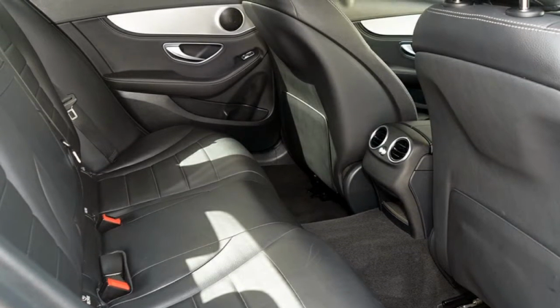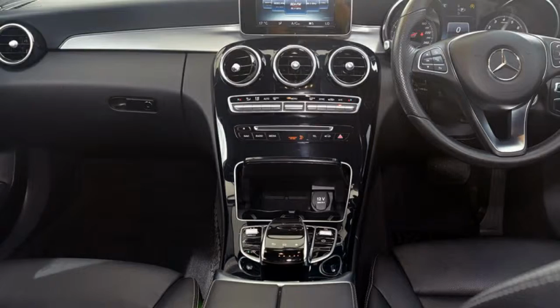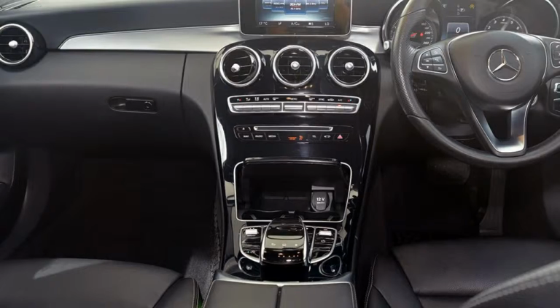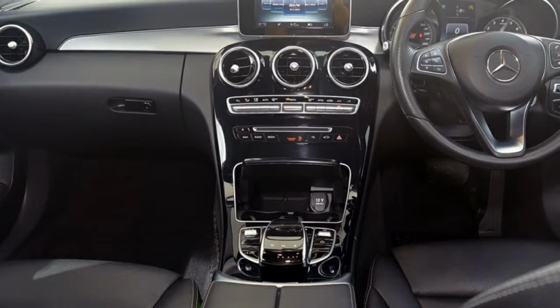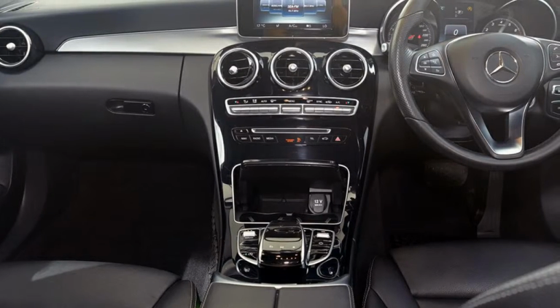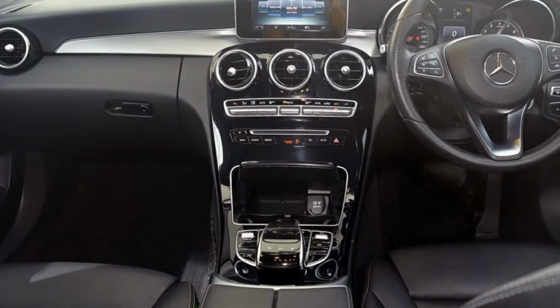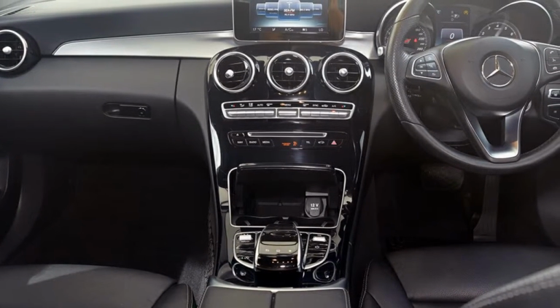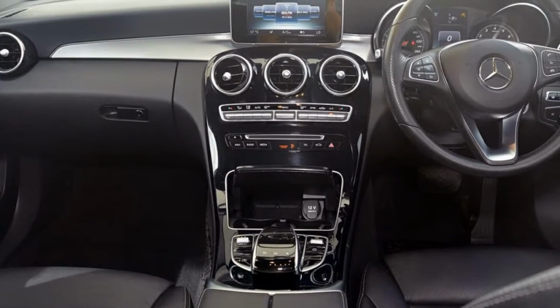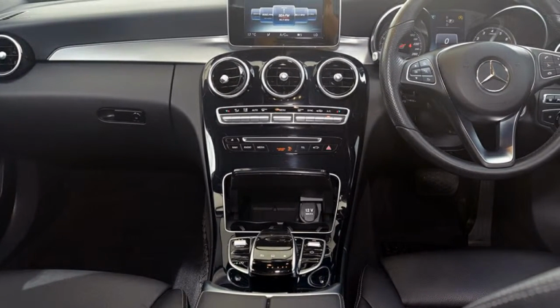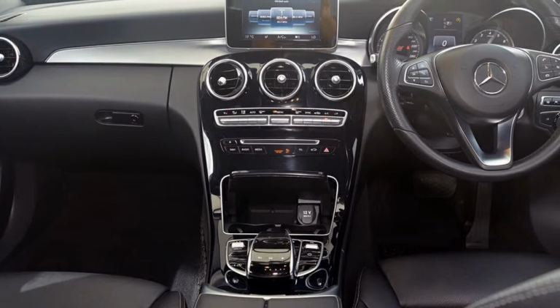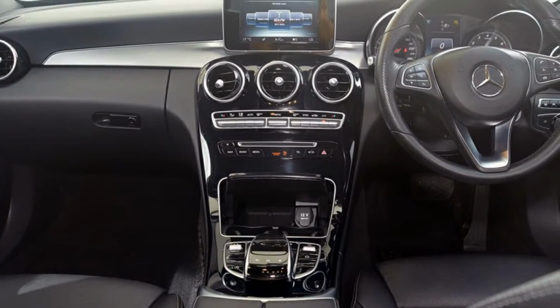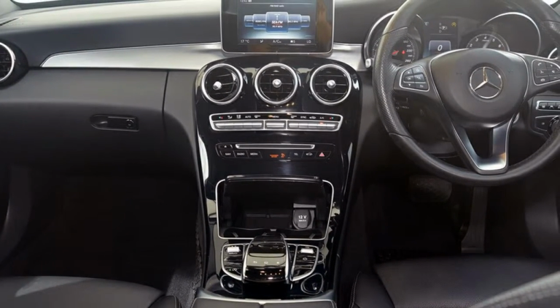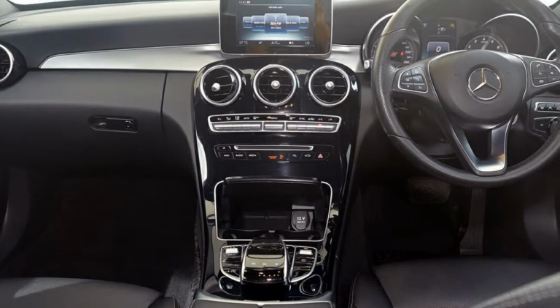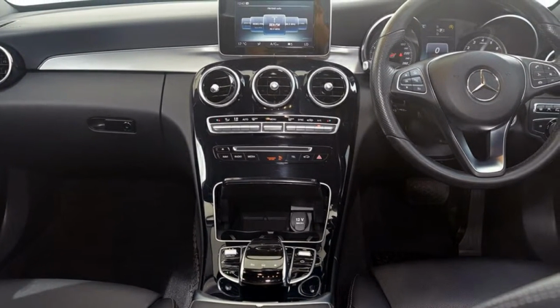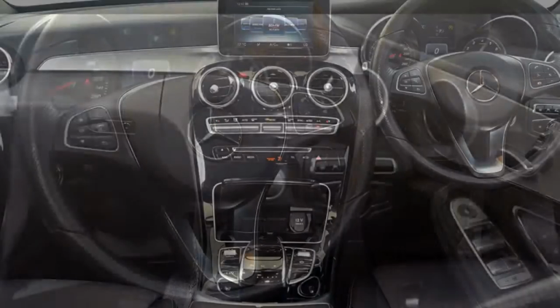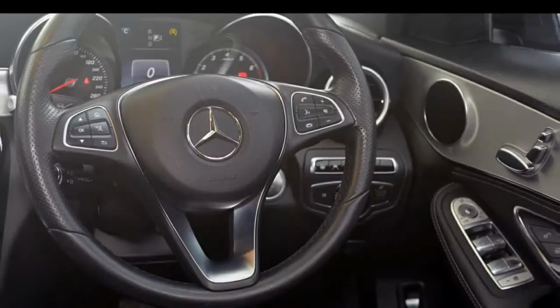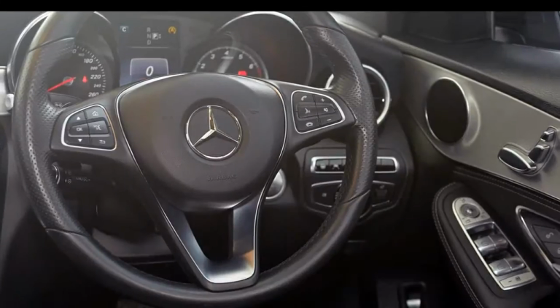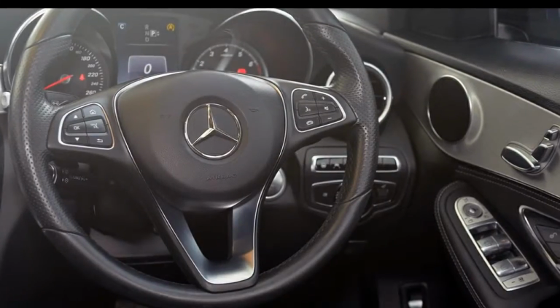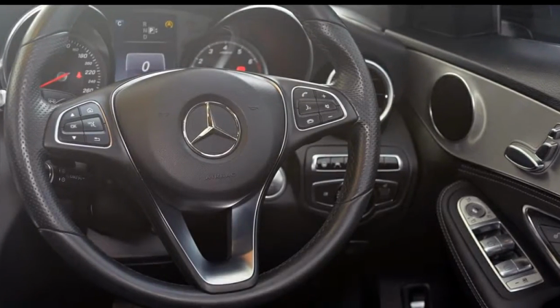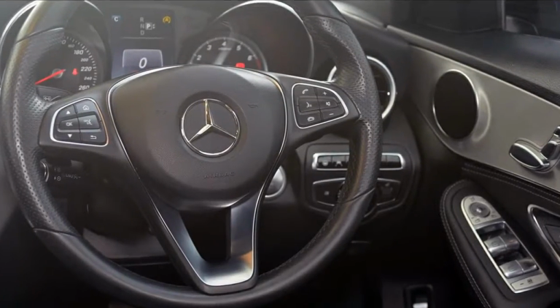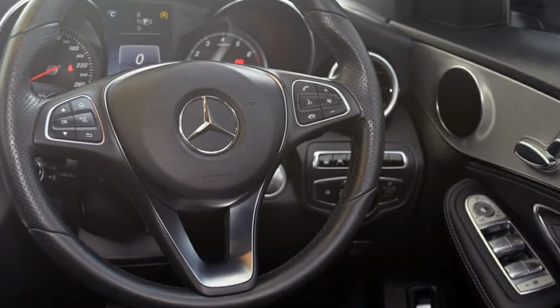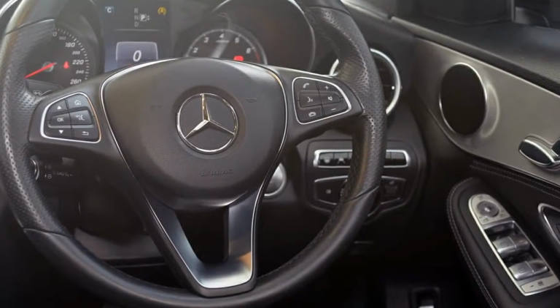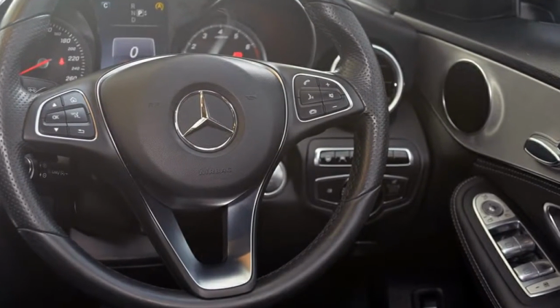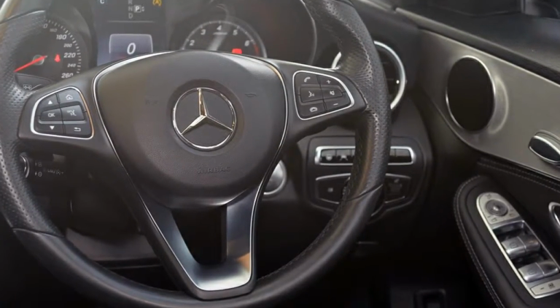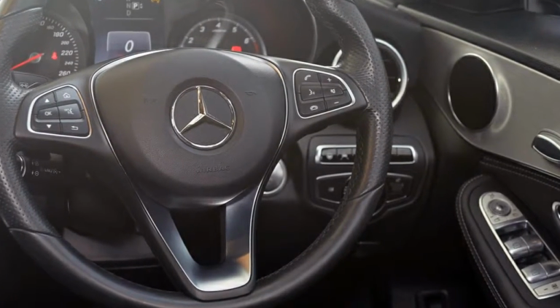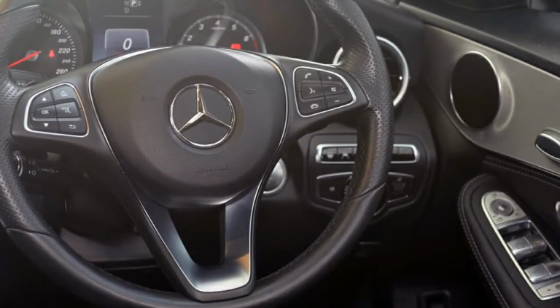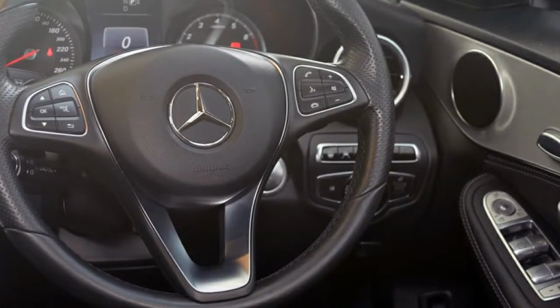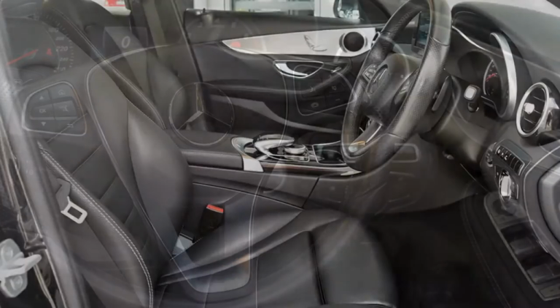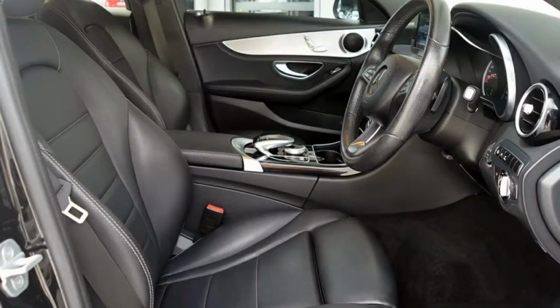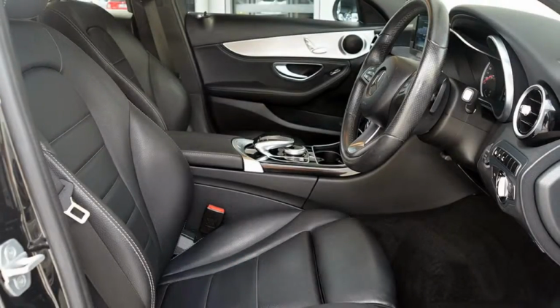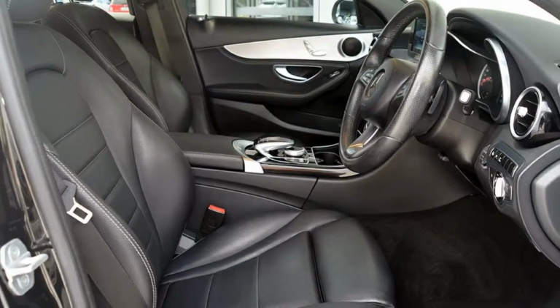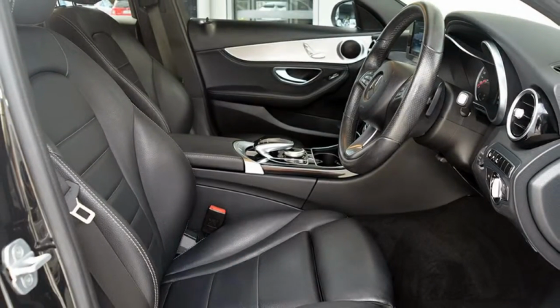Alloy wheels, power steering, climate control, a CD player and more. If you're looking for a first-rate vehicle, this could be yours today.